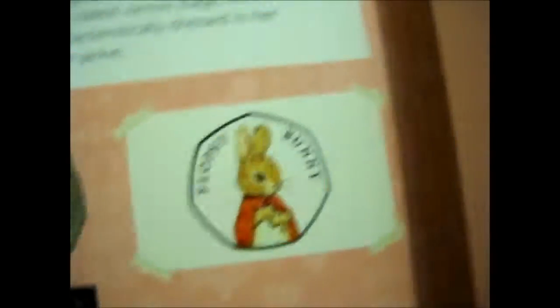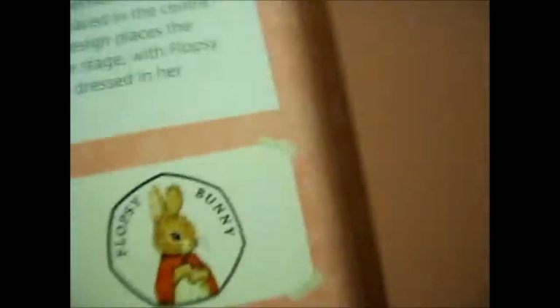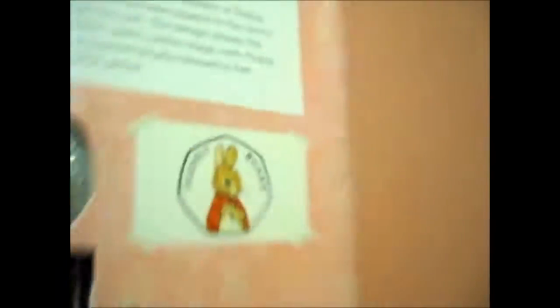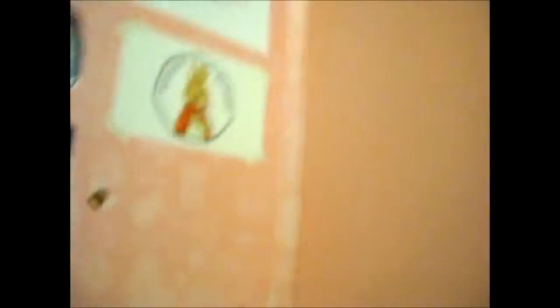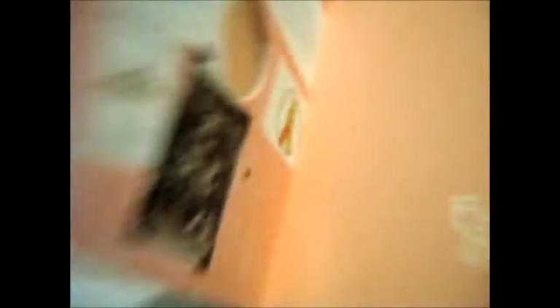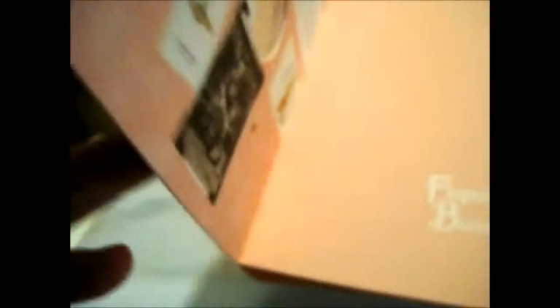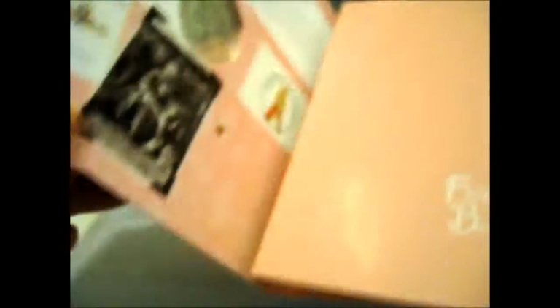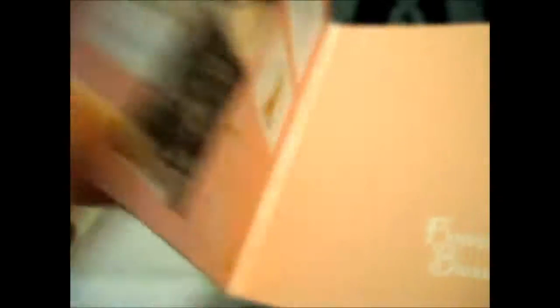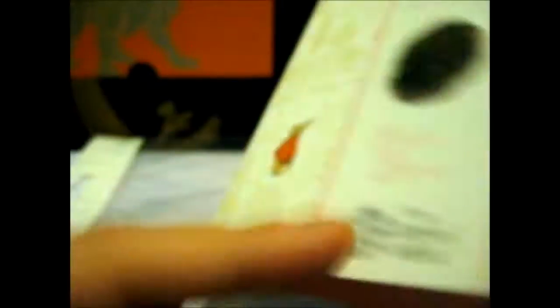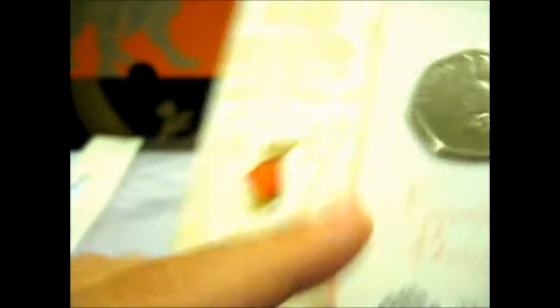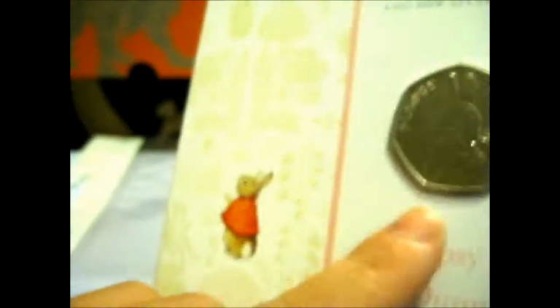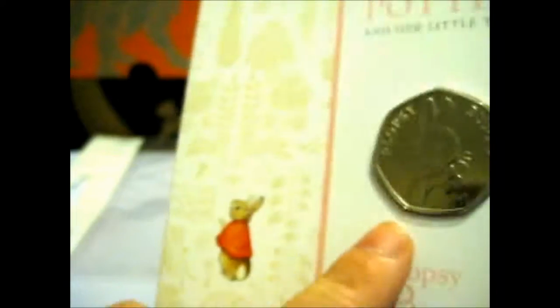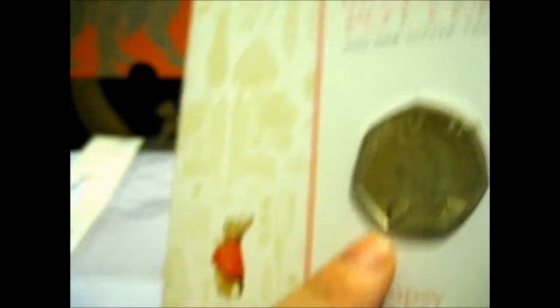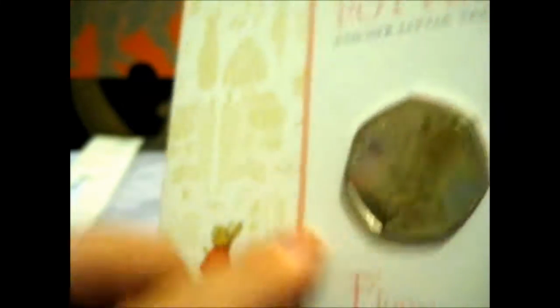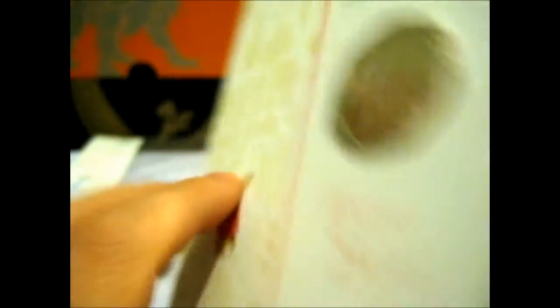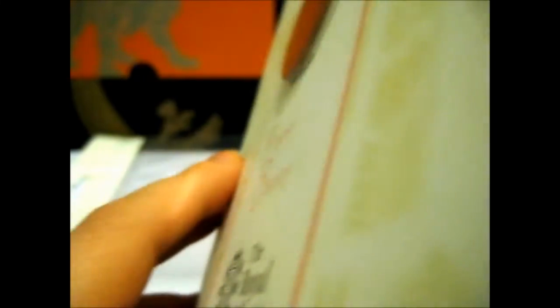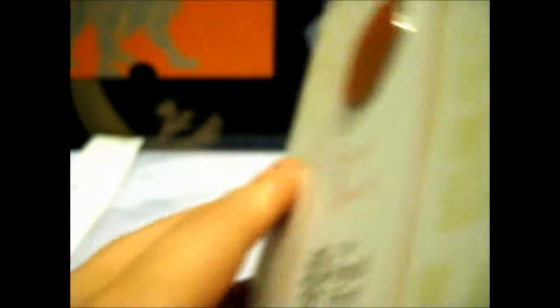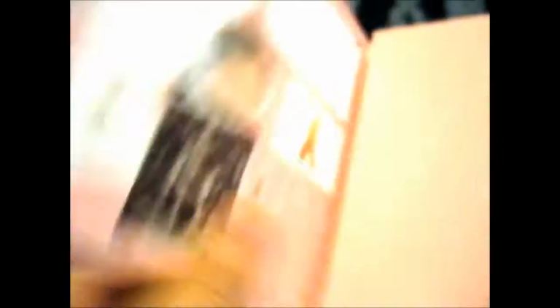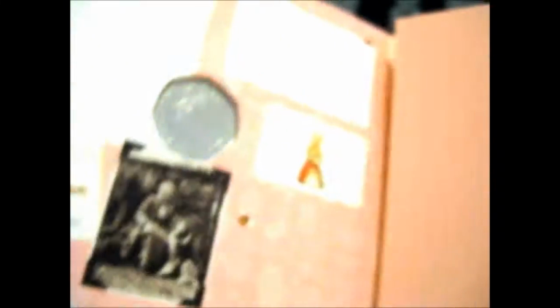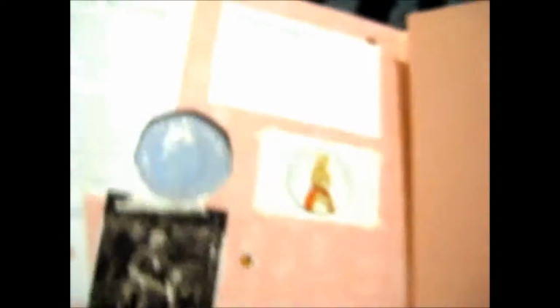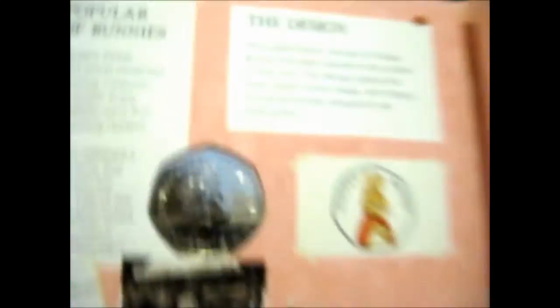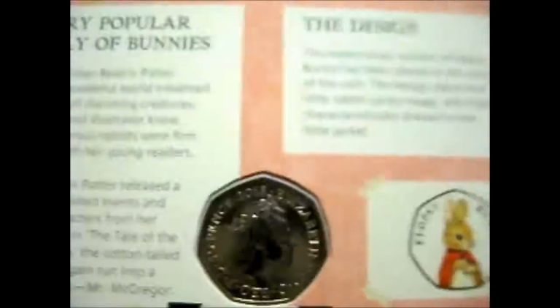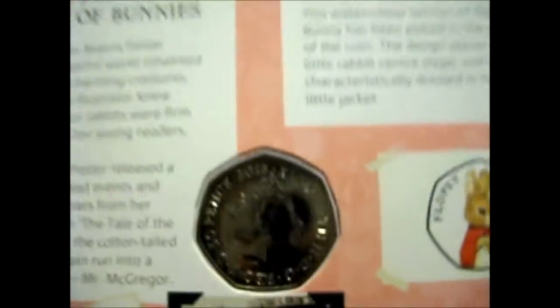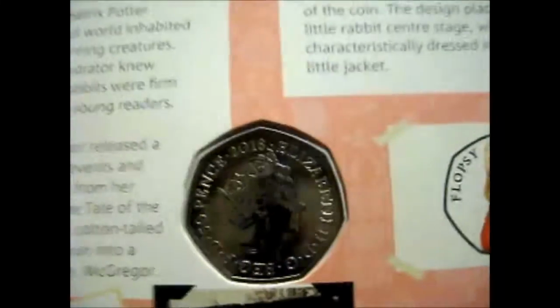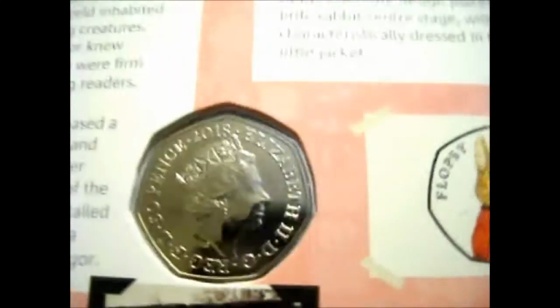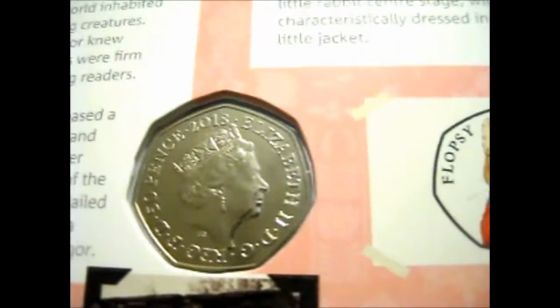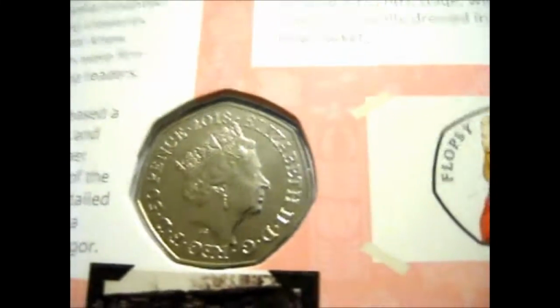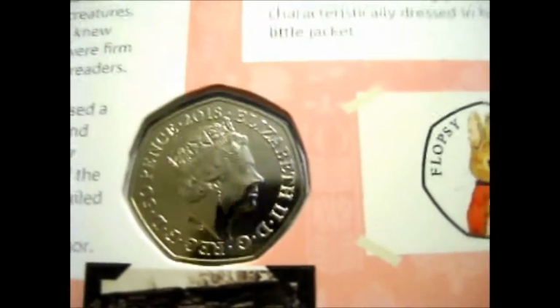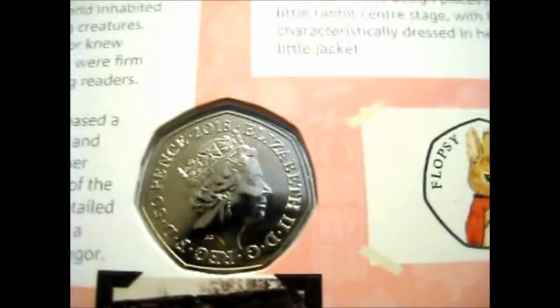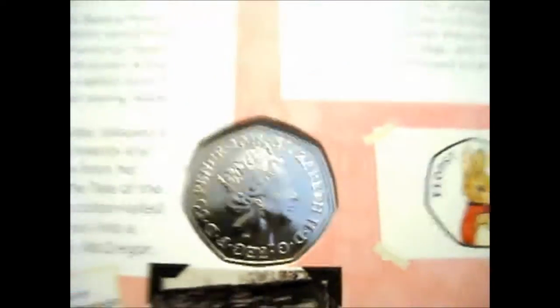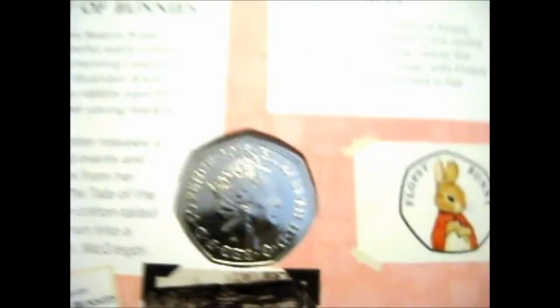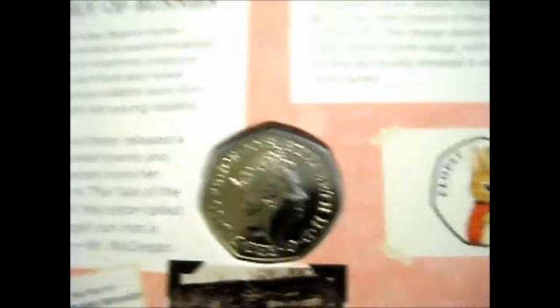I mainly stay with the normal non-colored one because it's a lot cheaper.